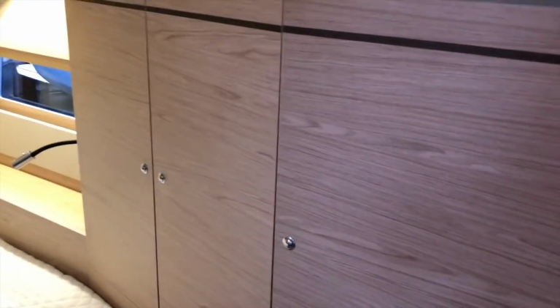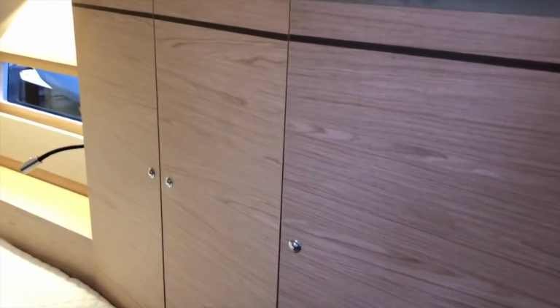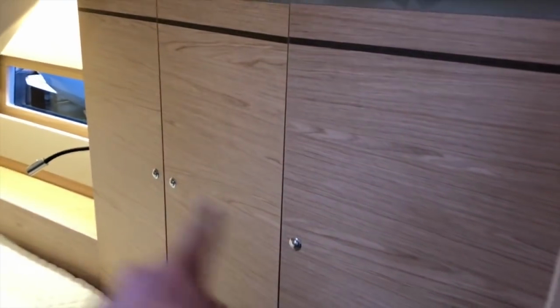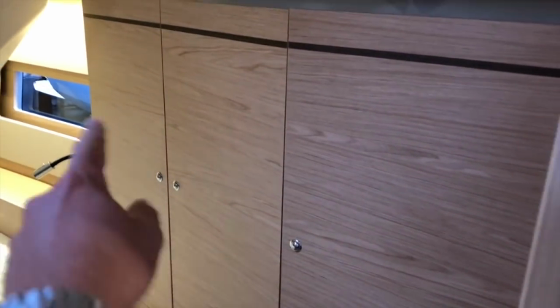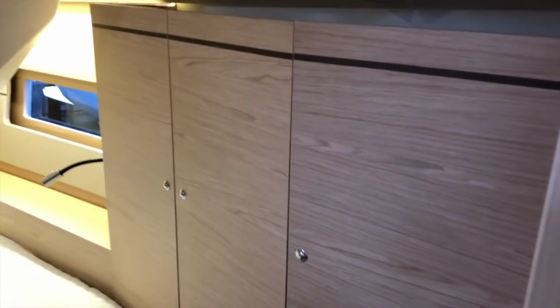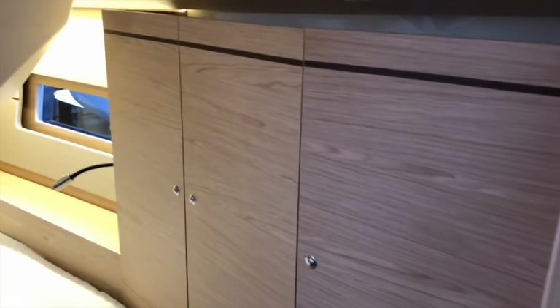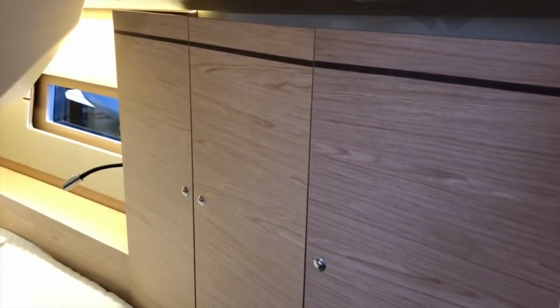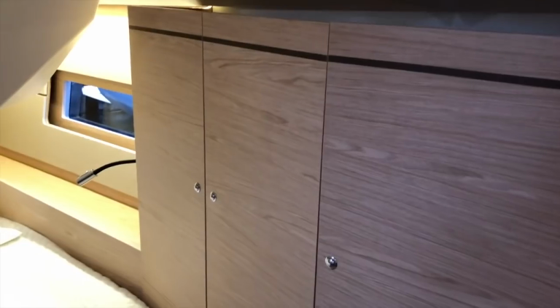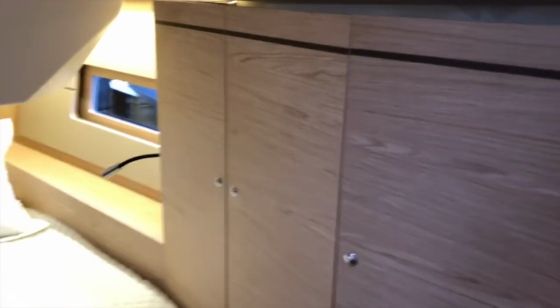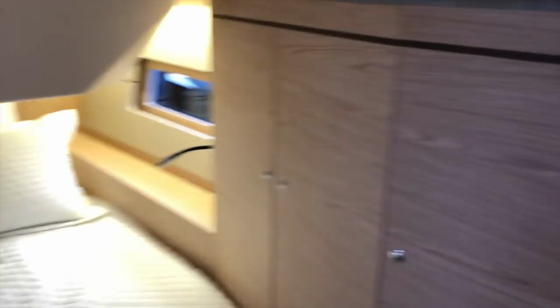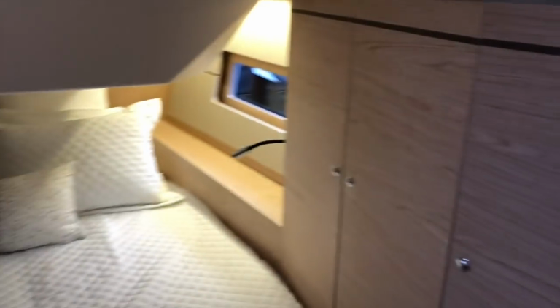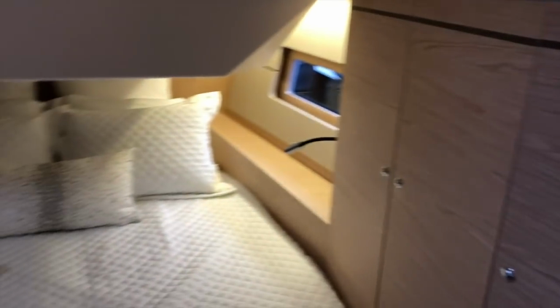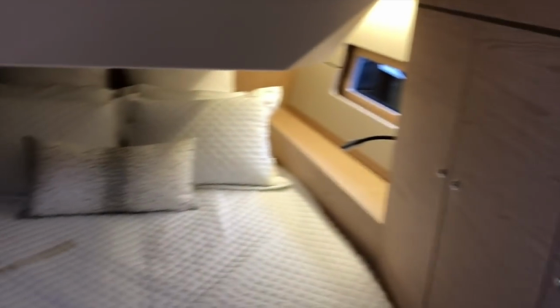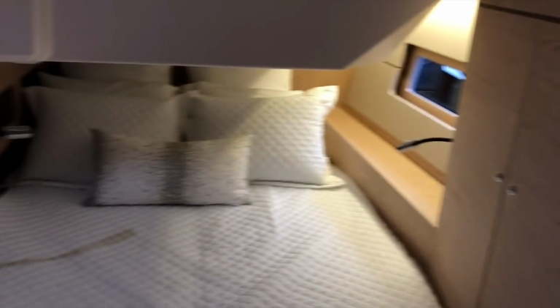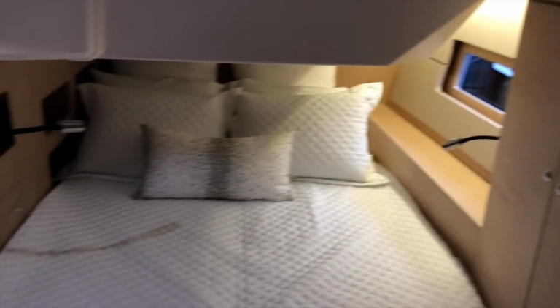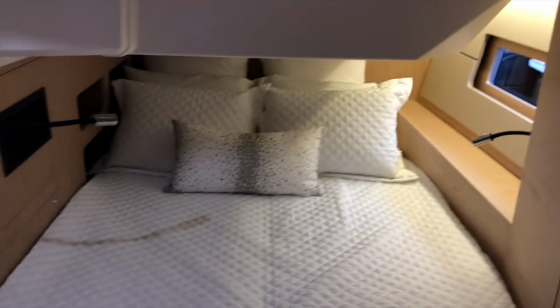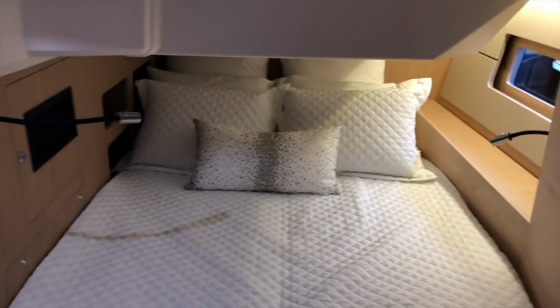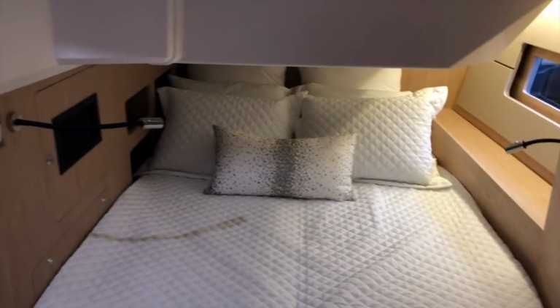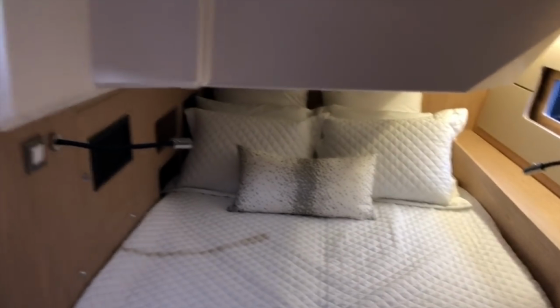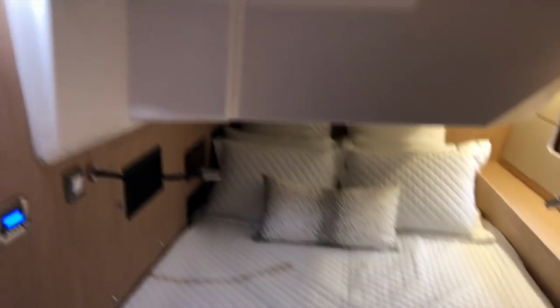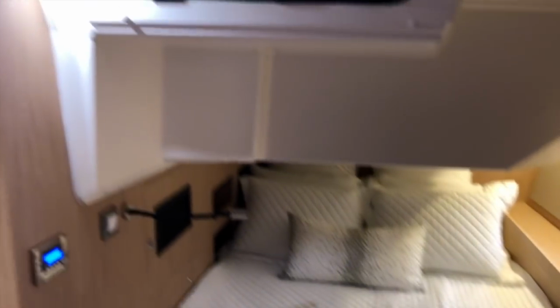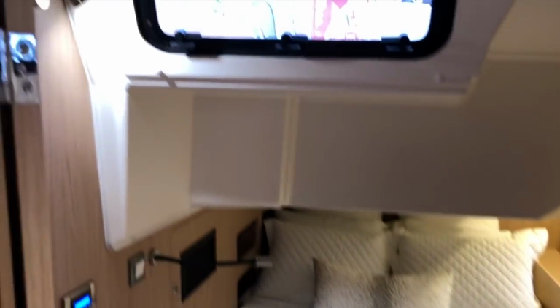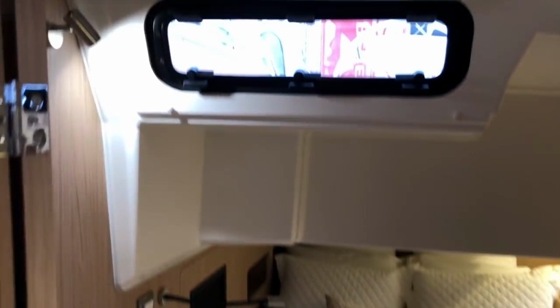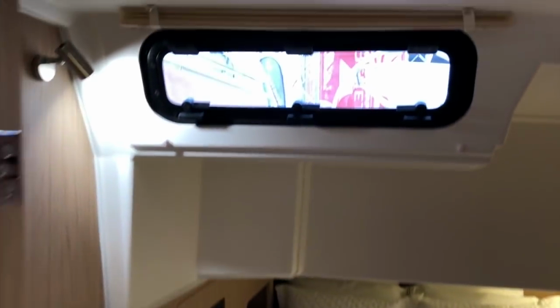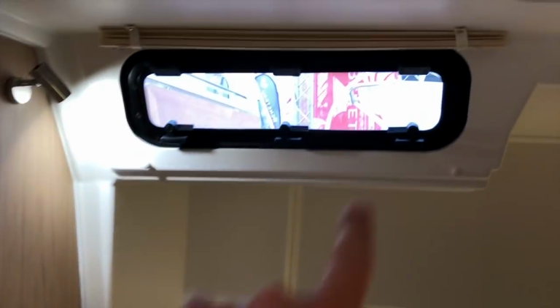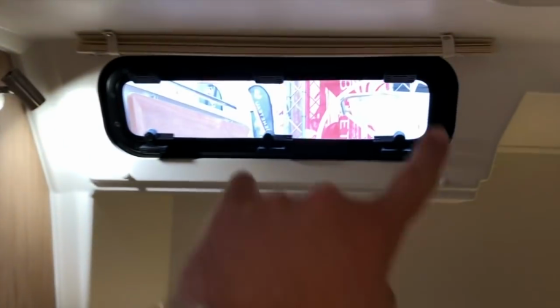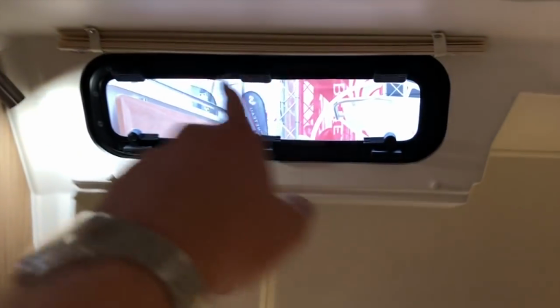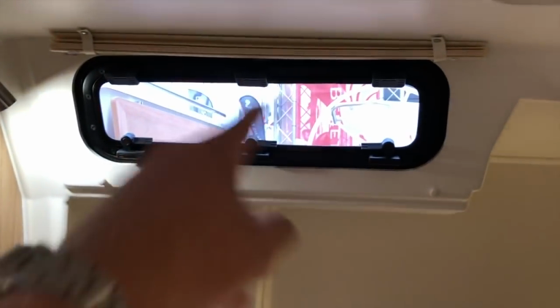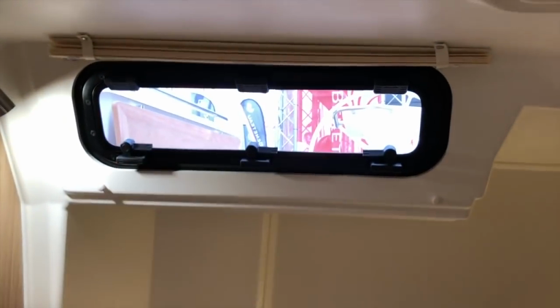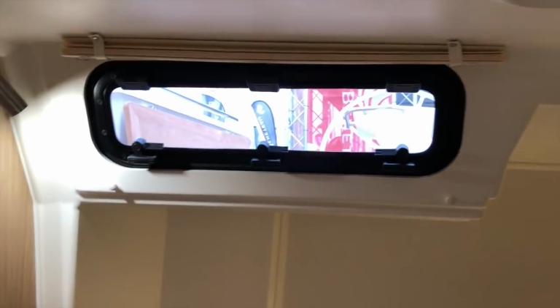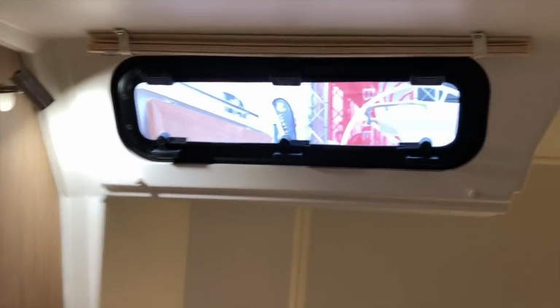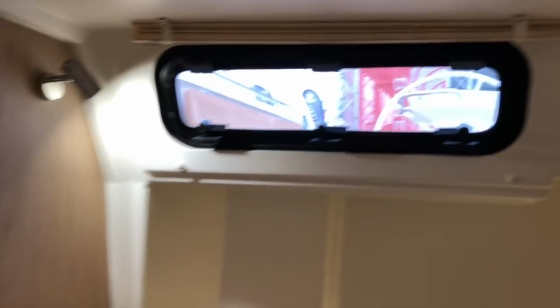The port side aft cabin is very spacious with lots of hanging locker storage and a large opening window.